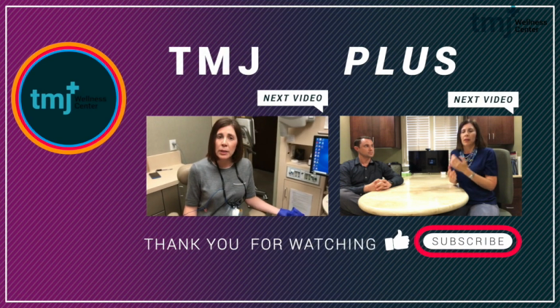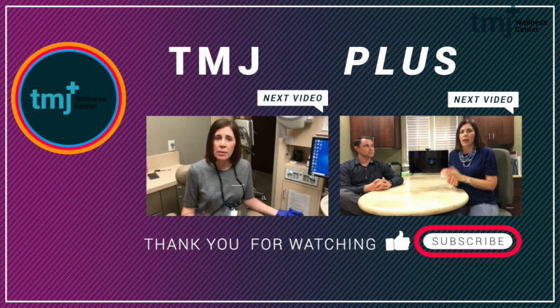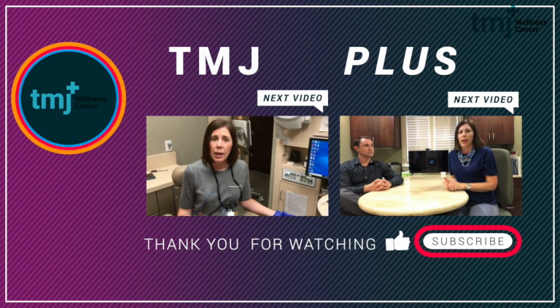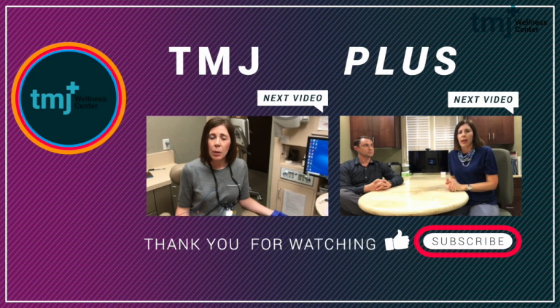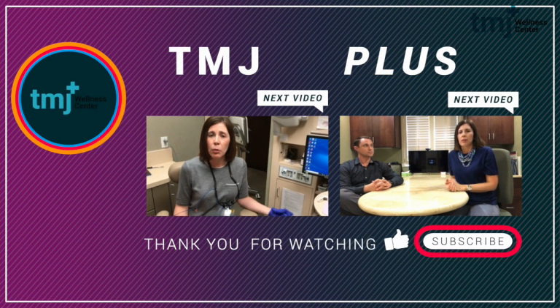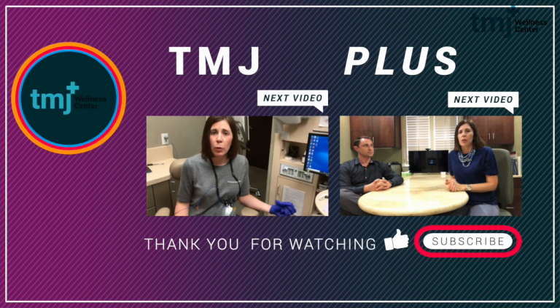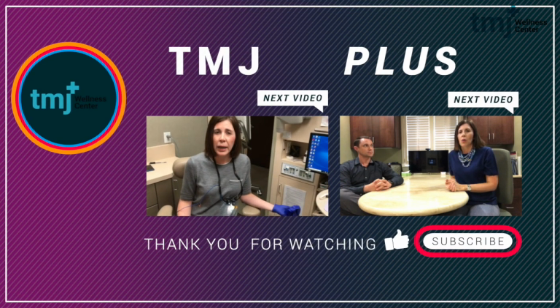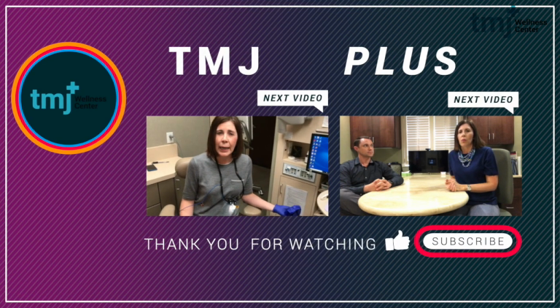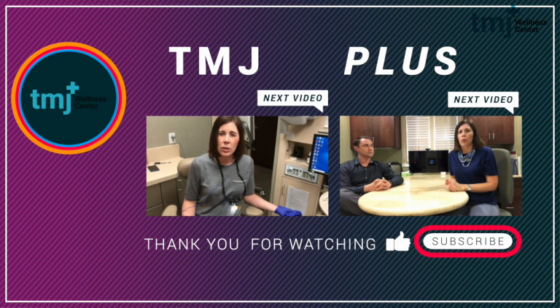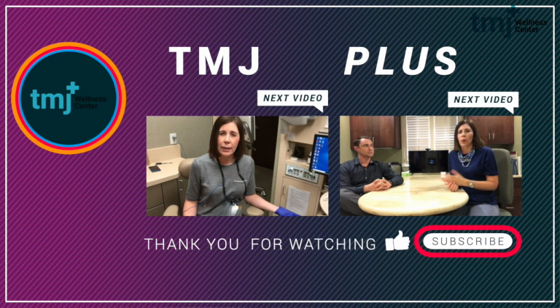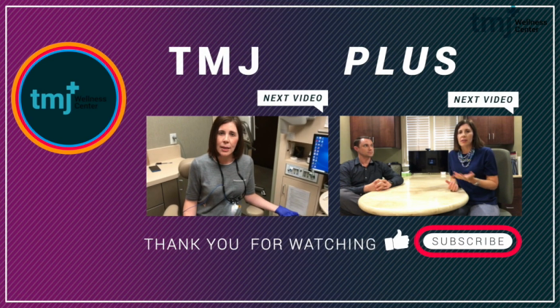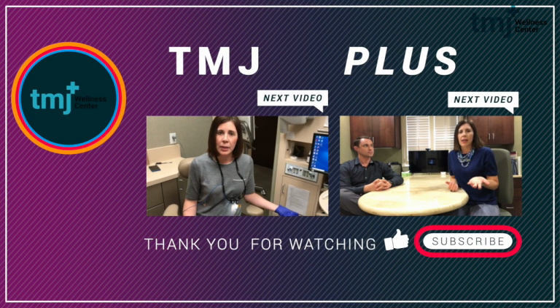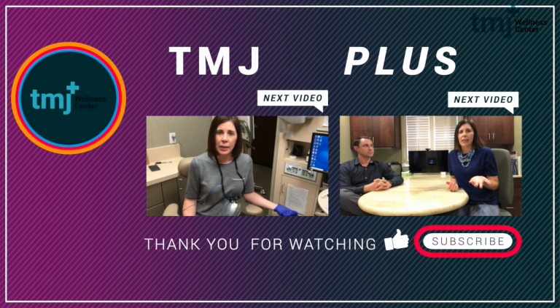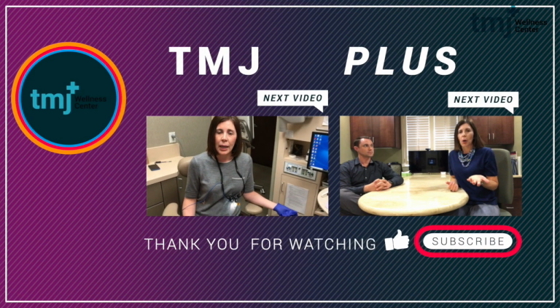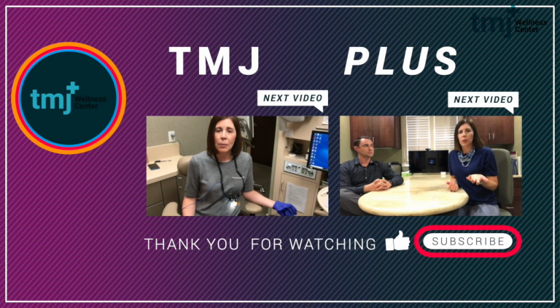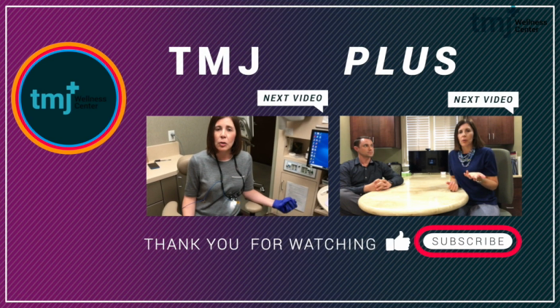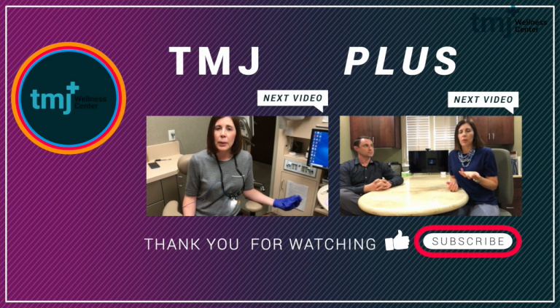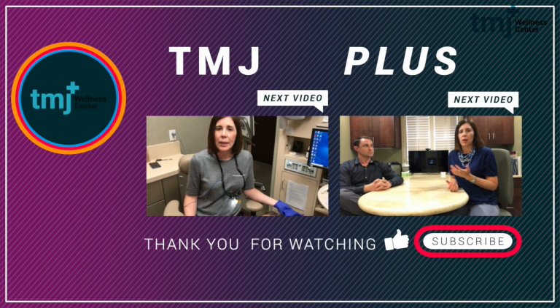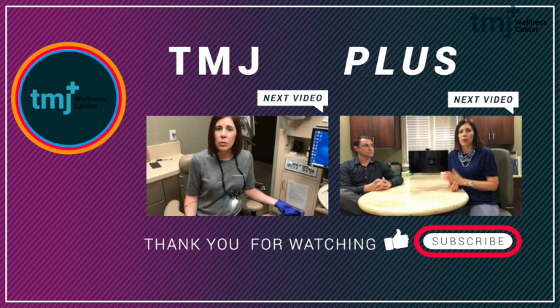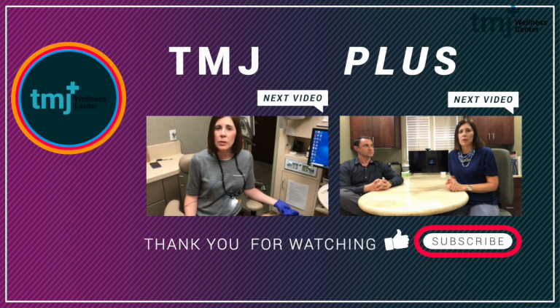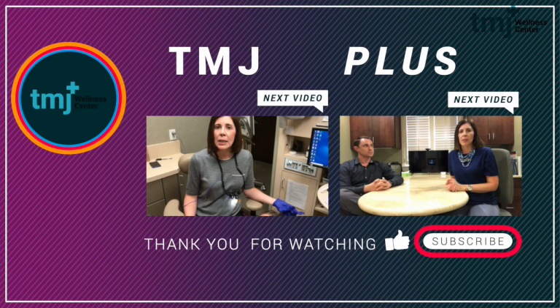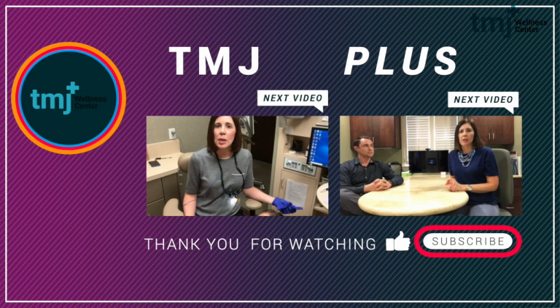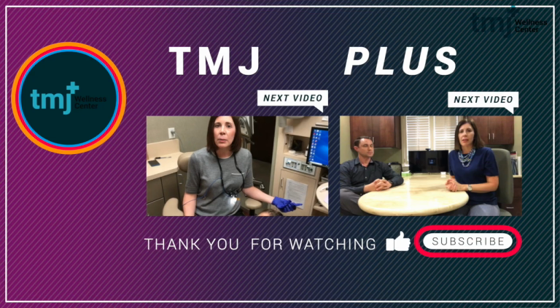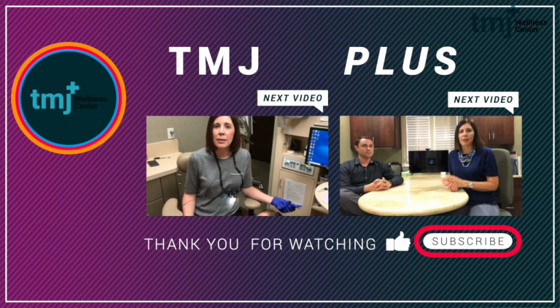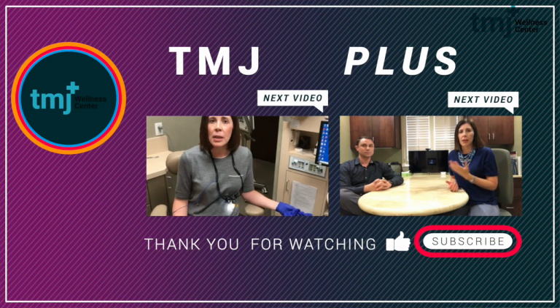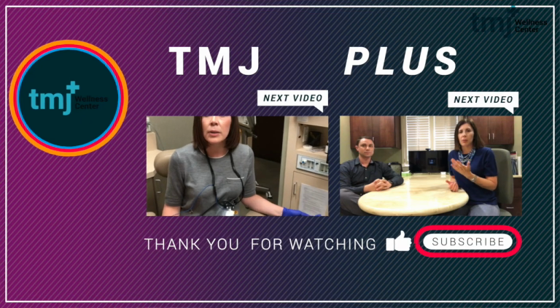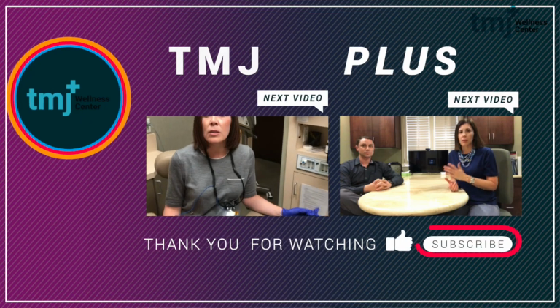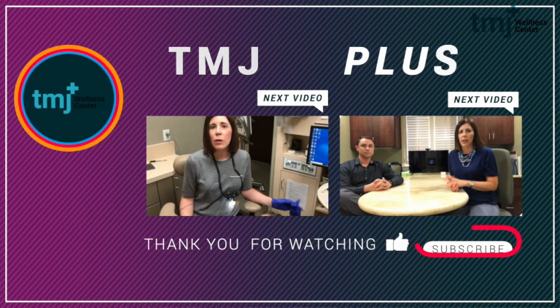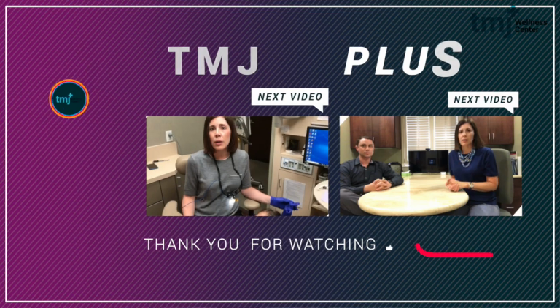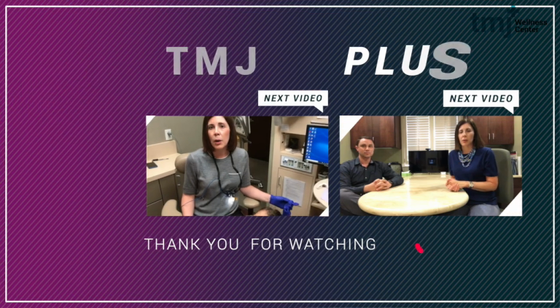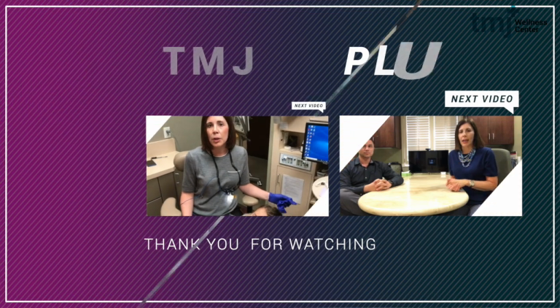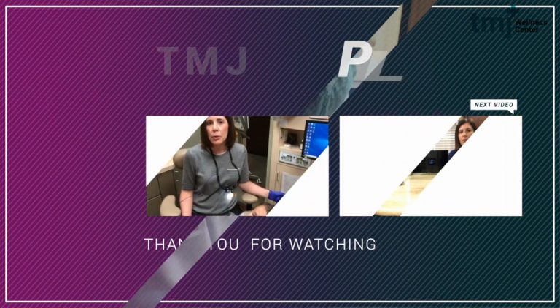As you're searching for answers on cavitations, I would encourage you to watch more of our YouTube videos.